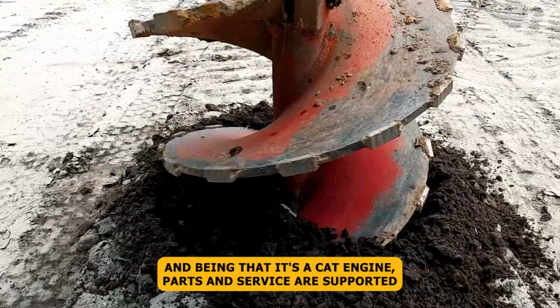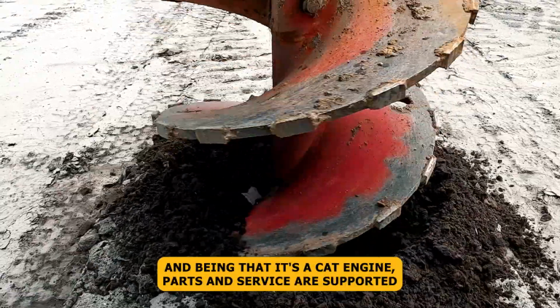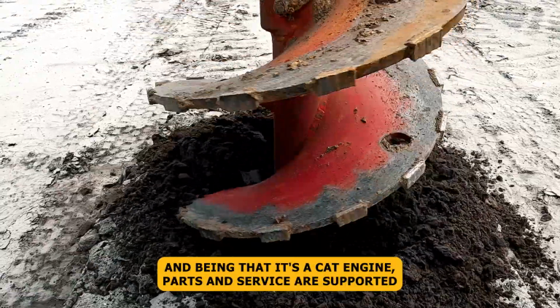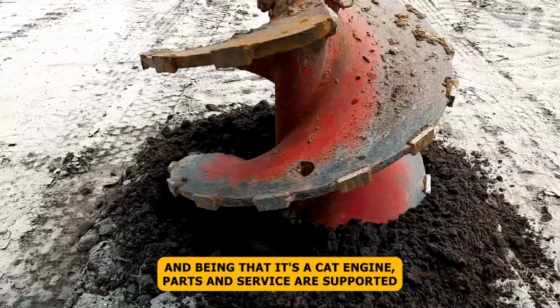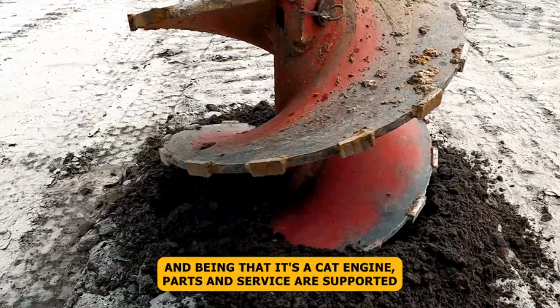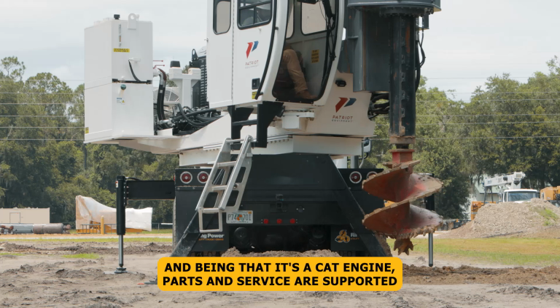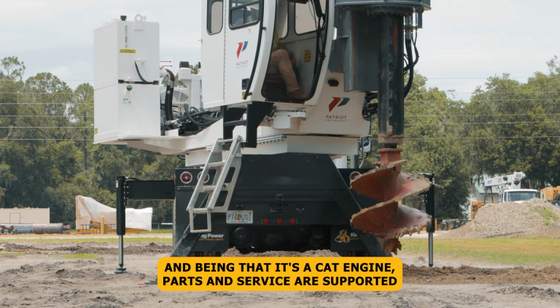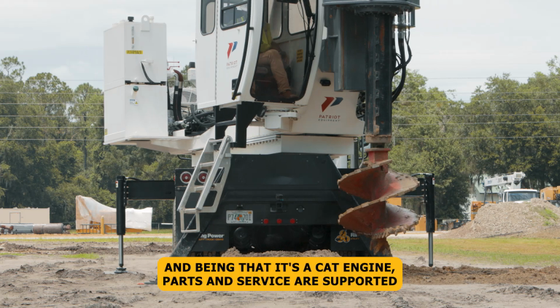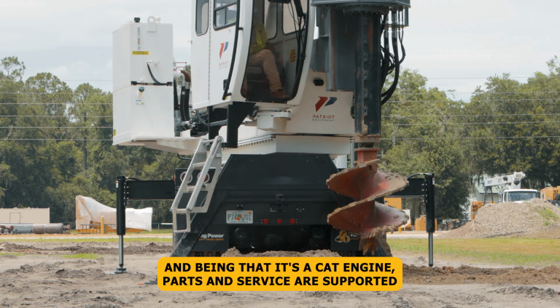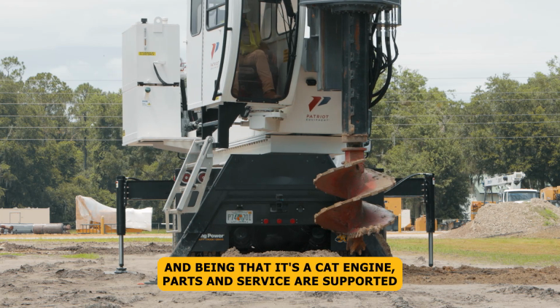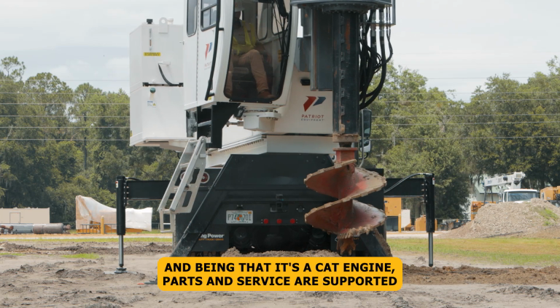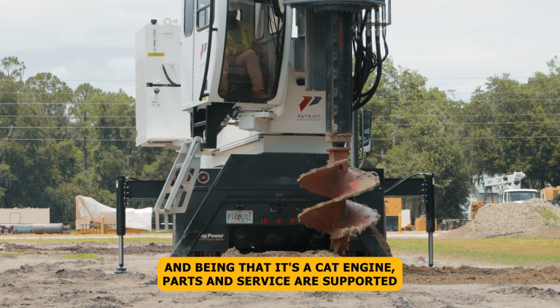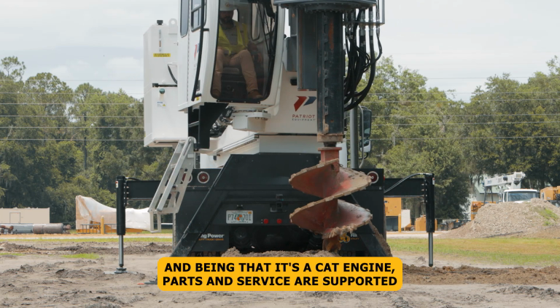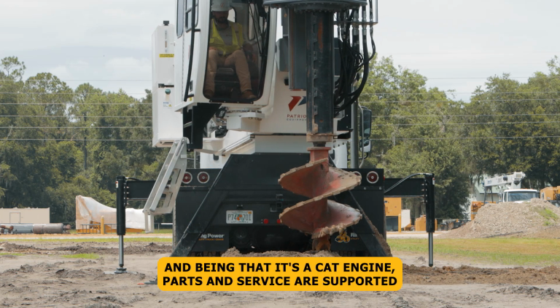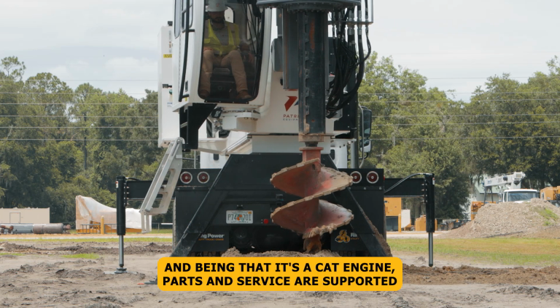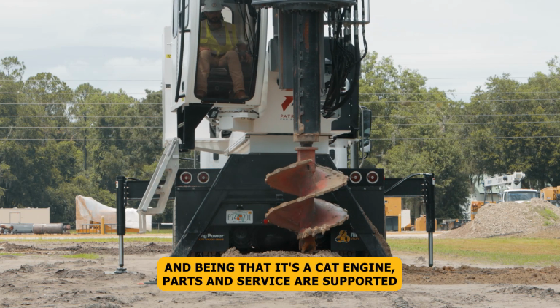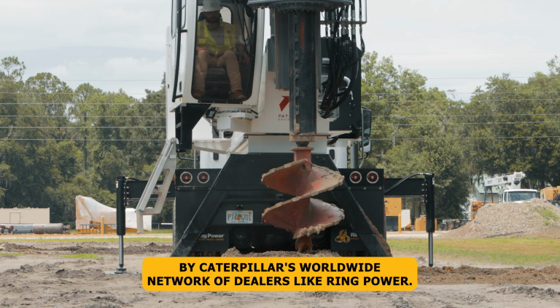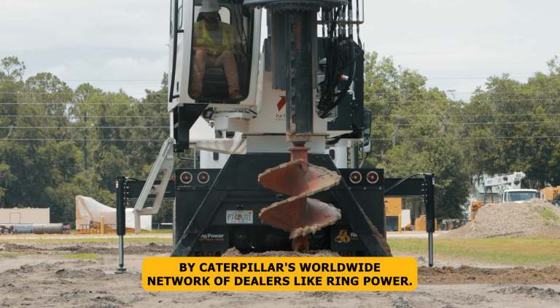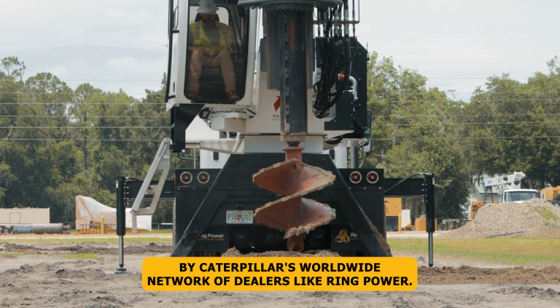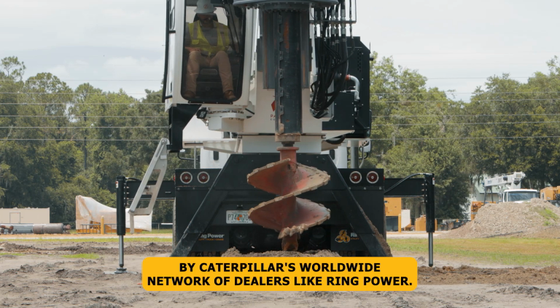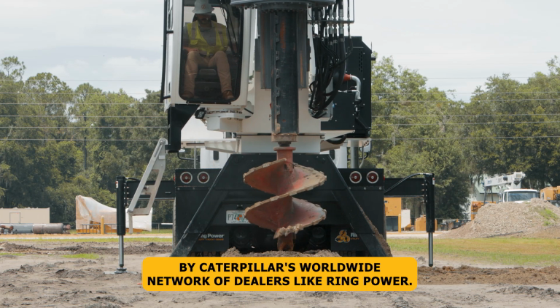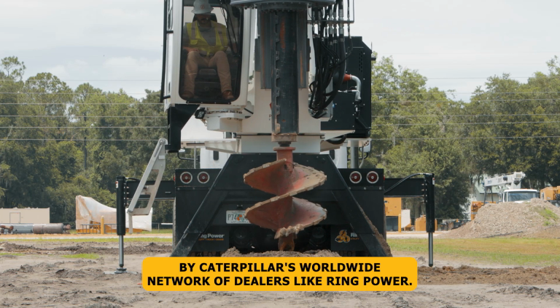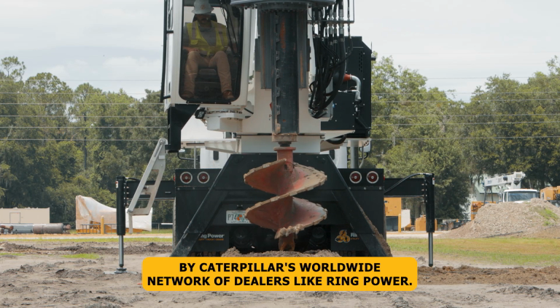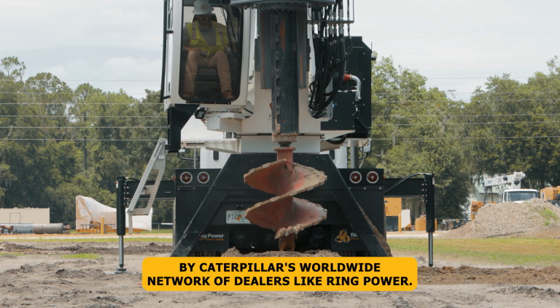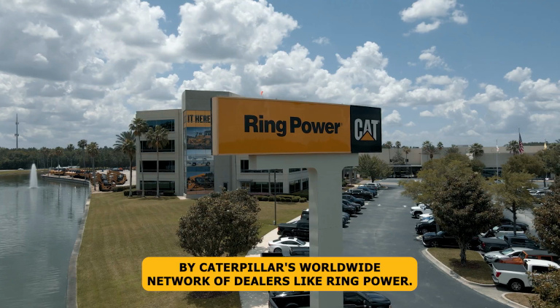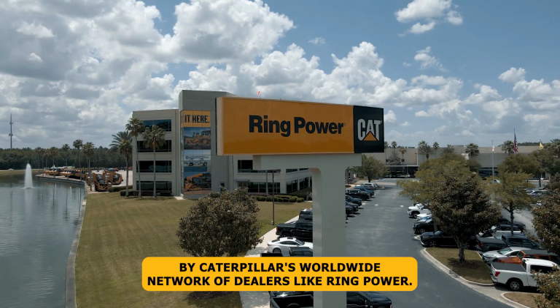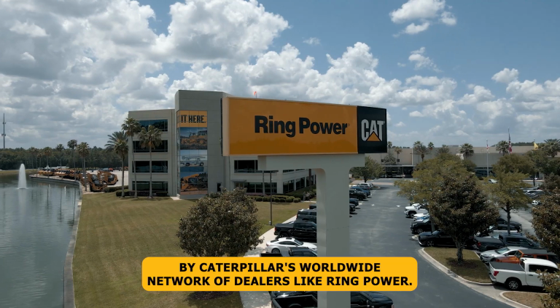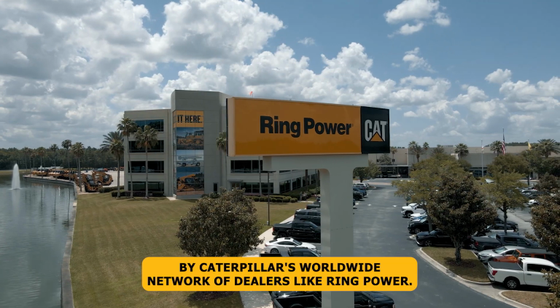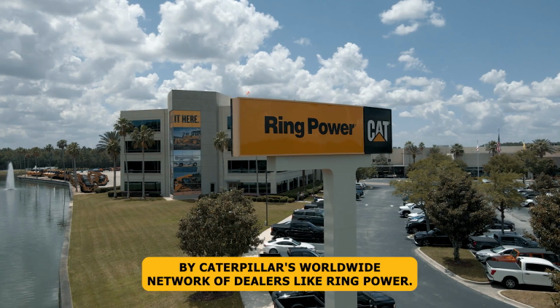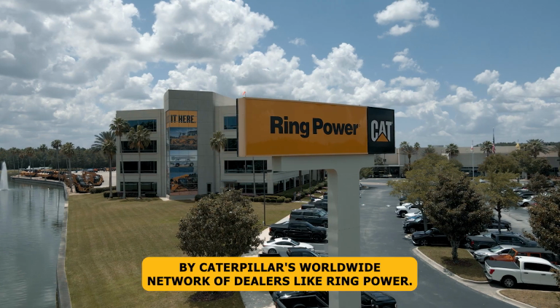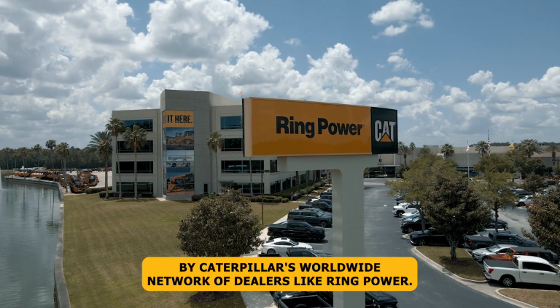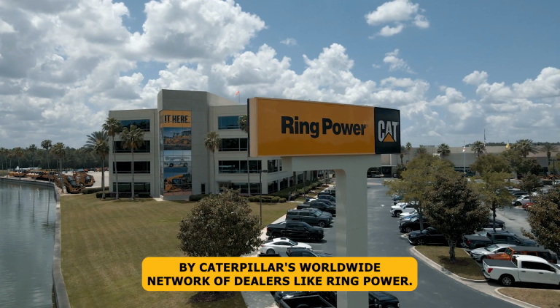And being that it's a CAT engine, parts and service are supported by Caterpillar's worldwide network of dealers like Ring Power.